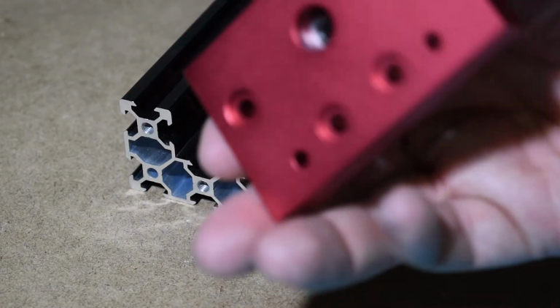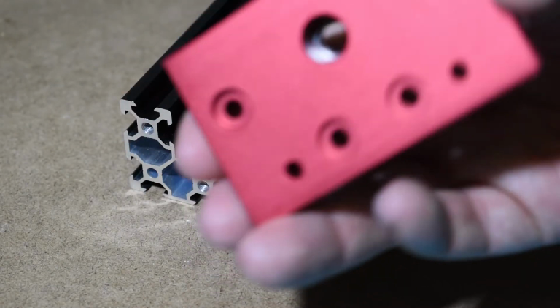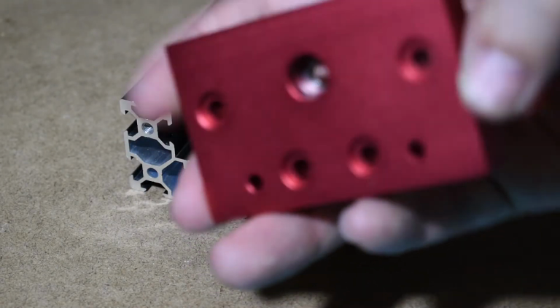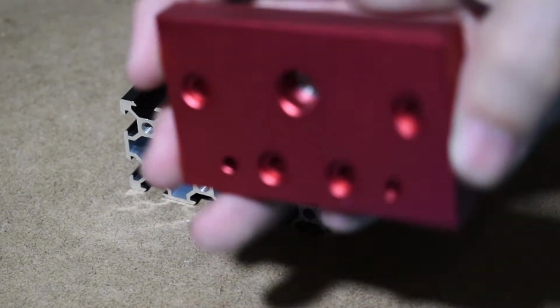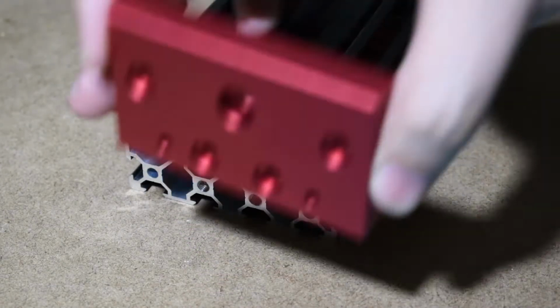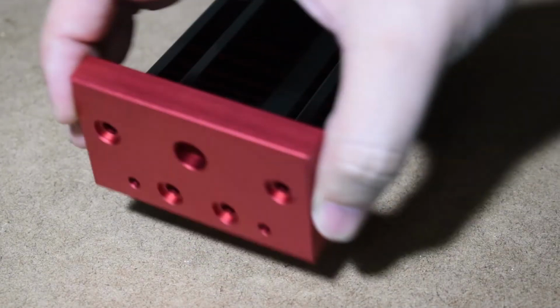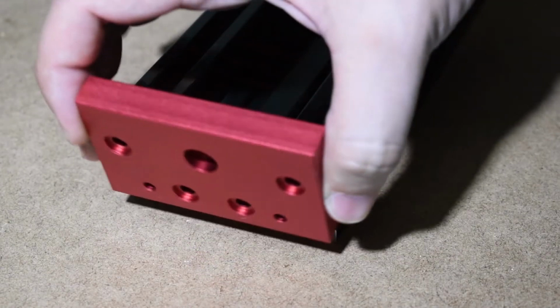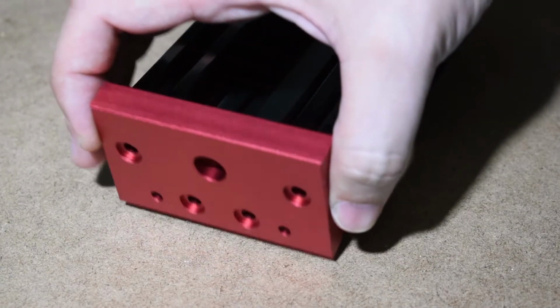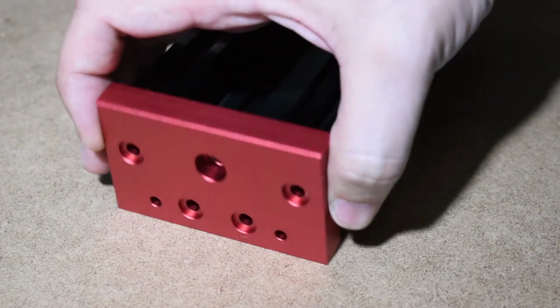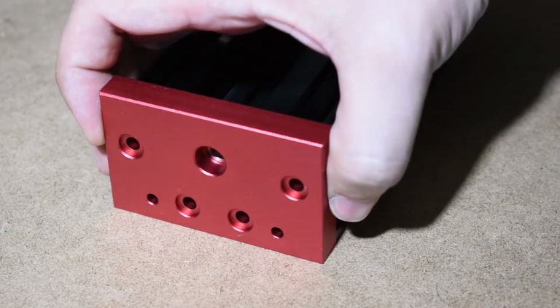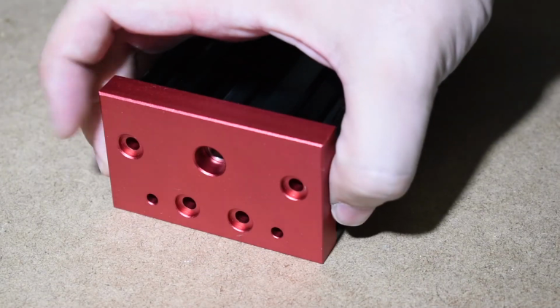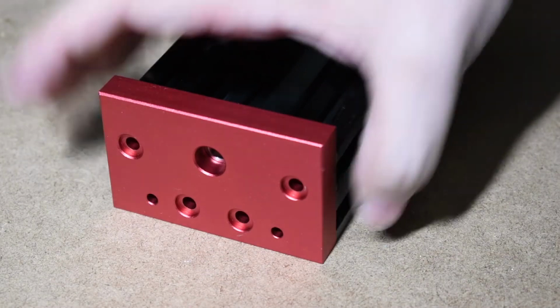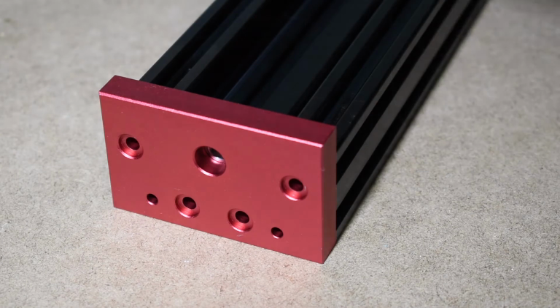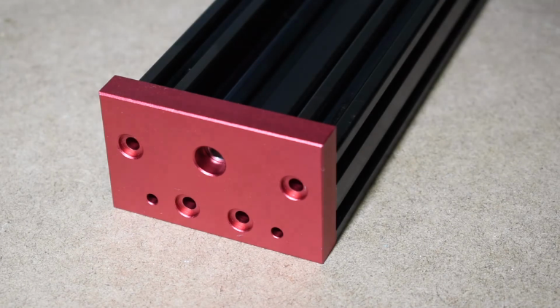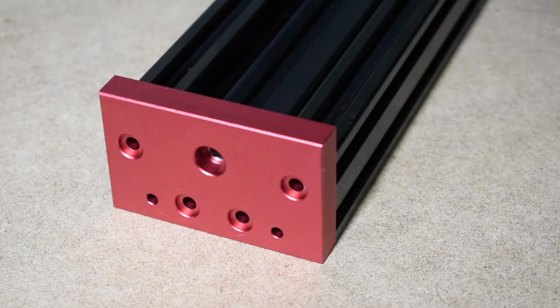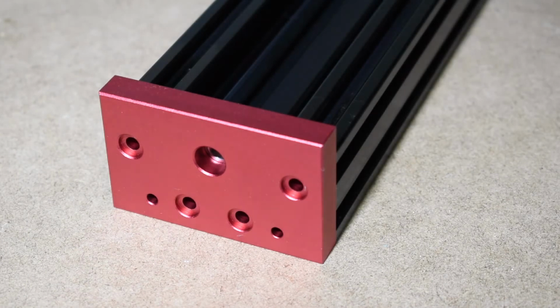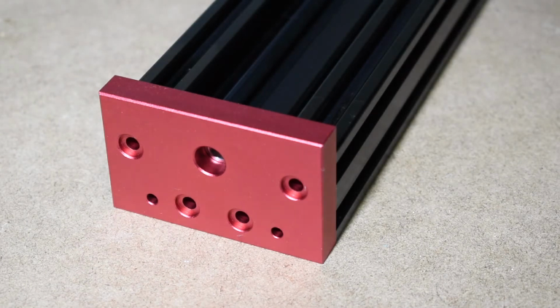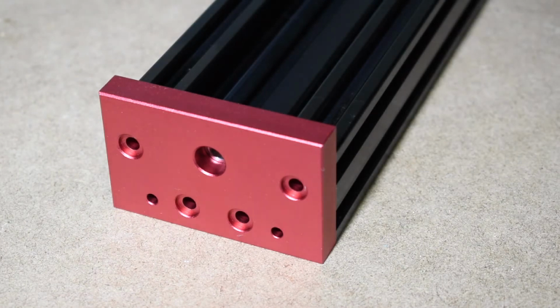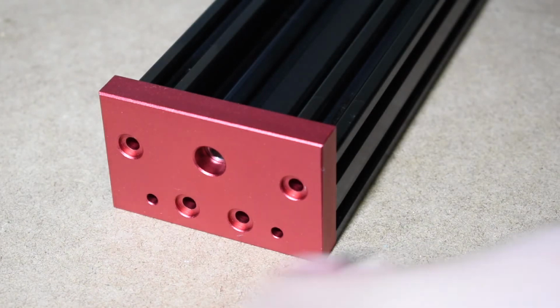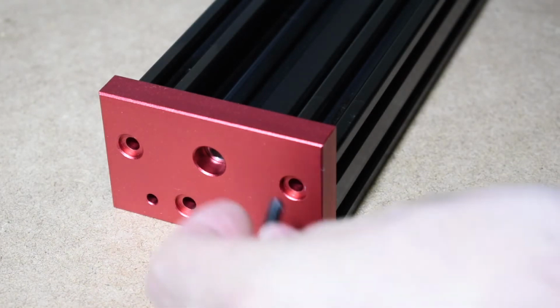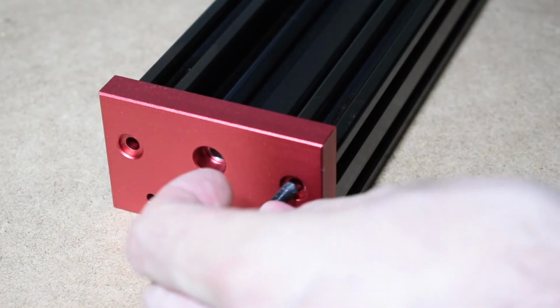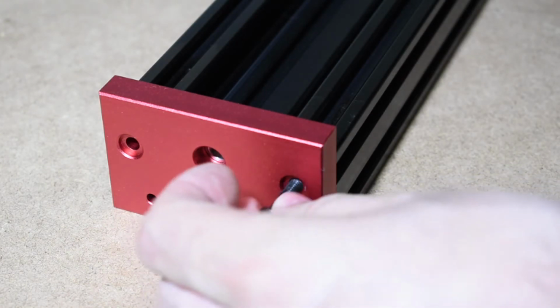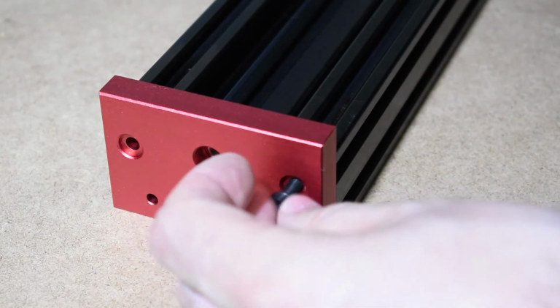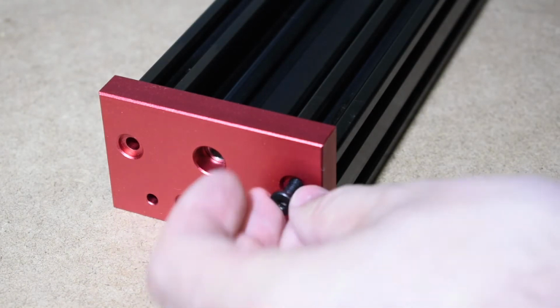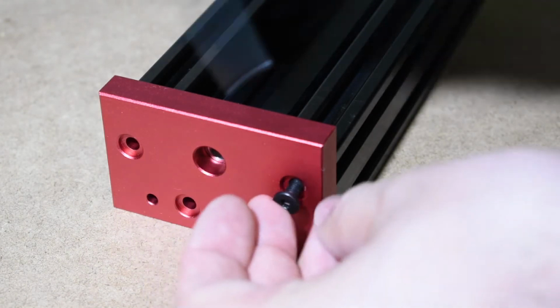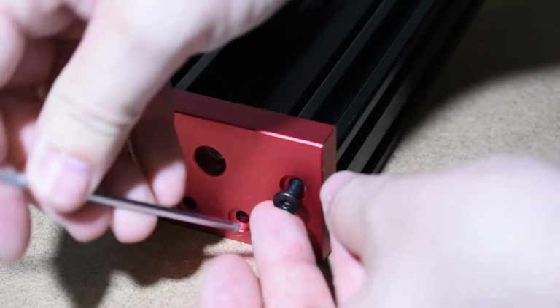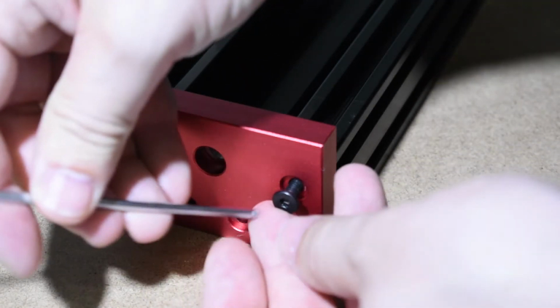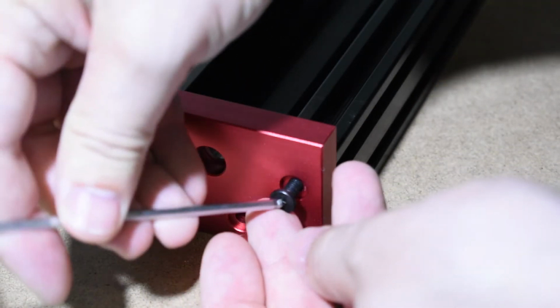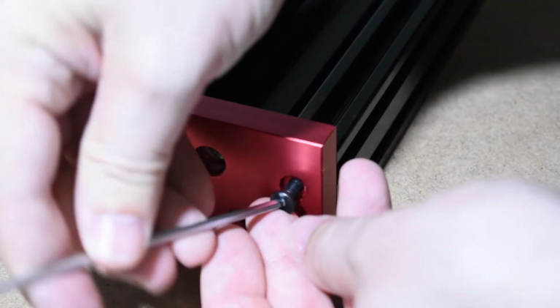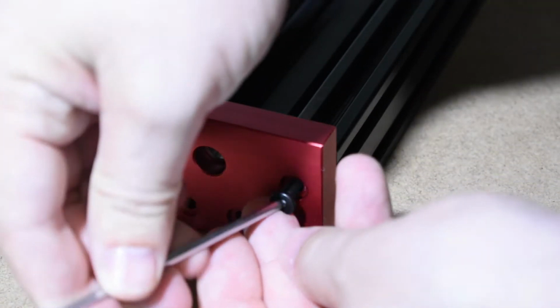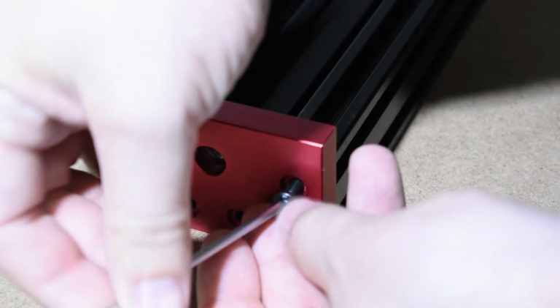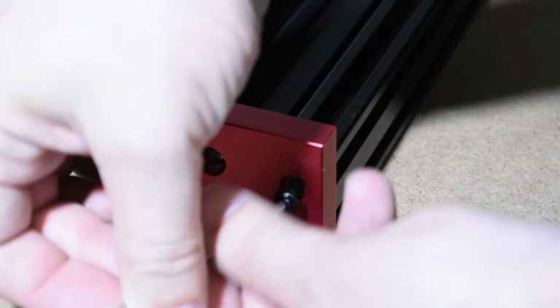Screw the bottom endplates to the C-beams, just the bottom ones. Do not install the top endplates yet.